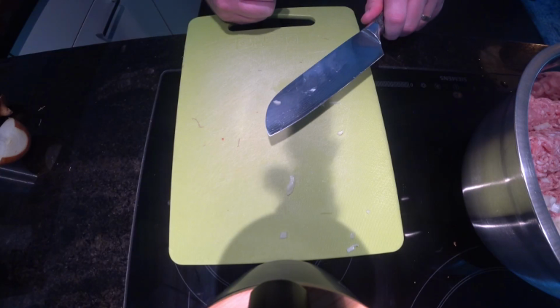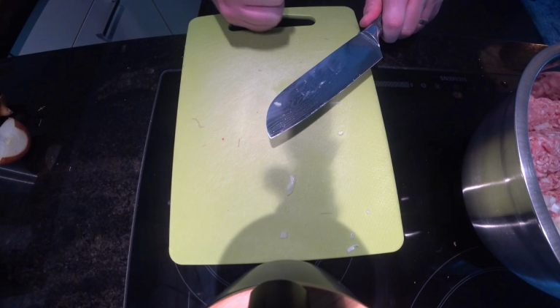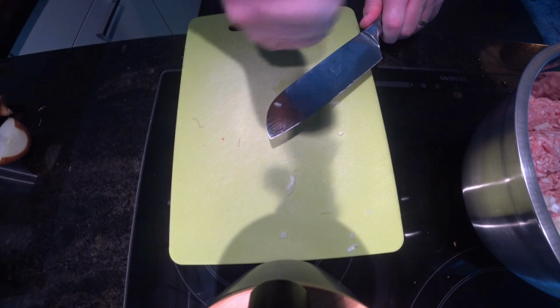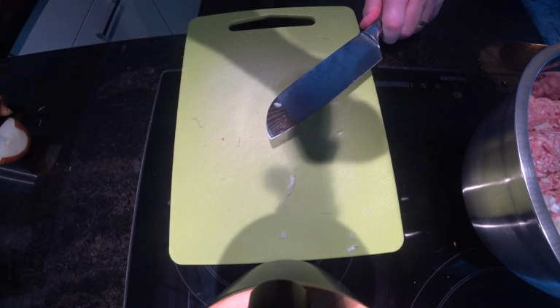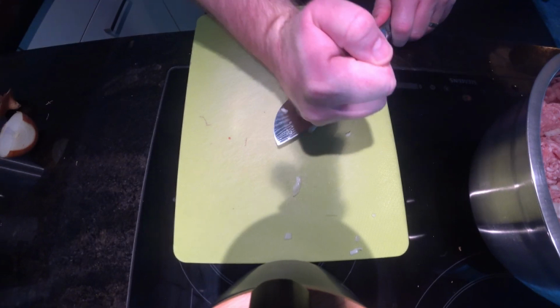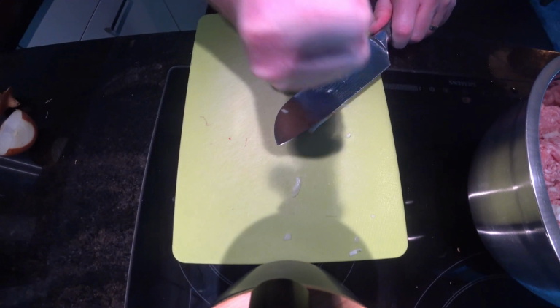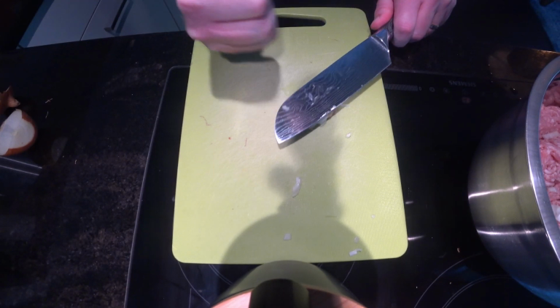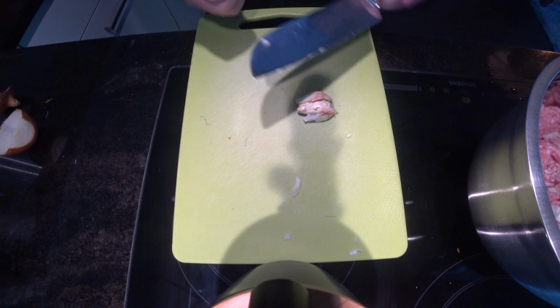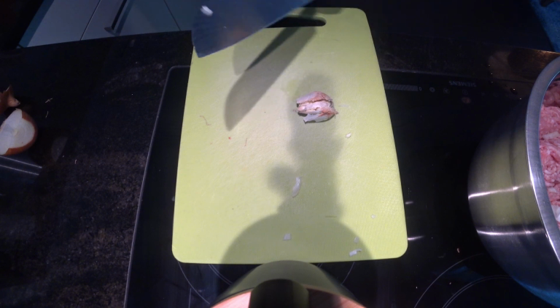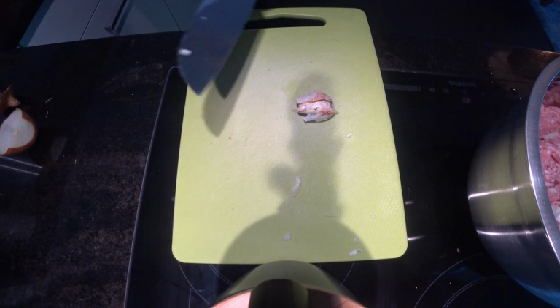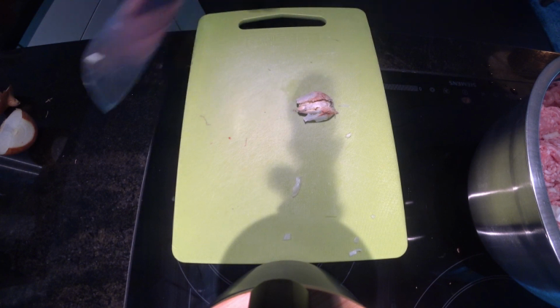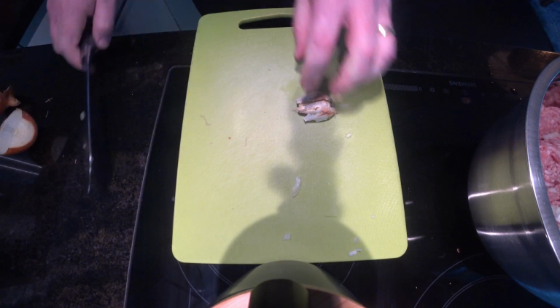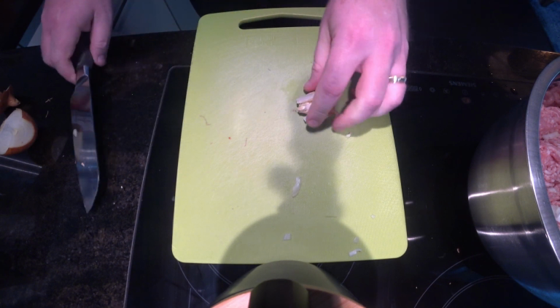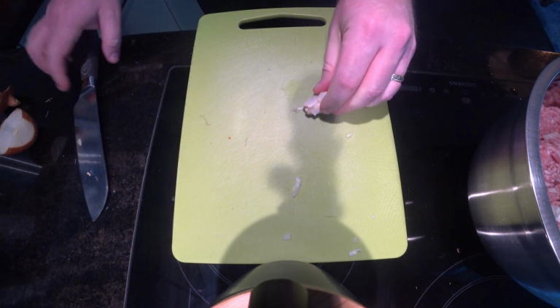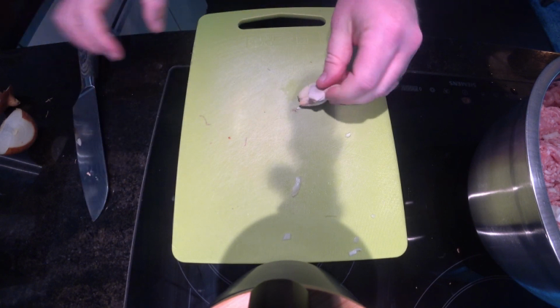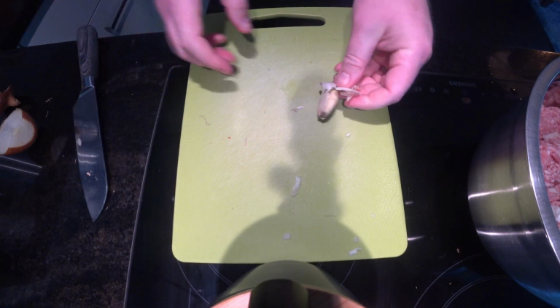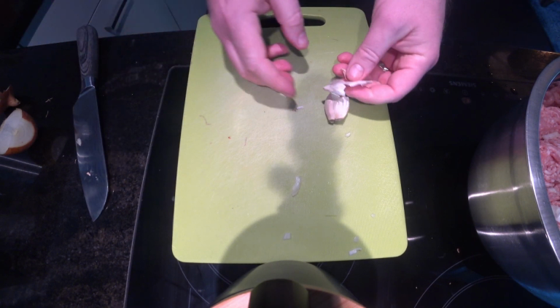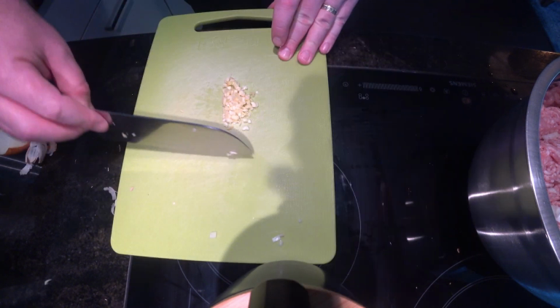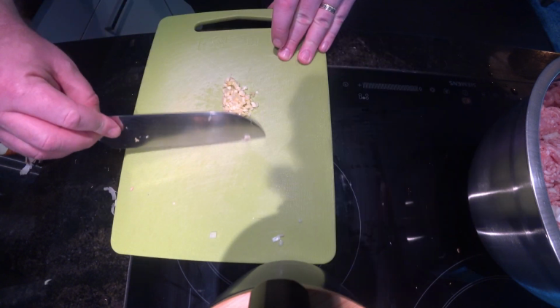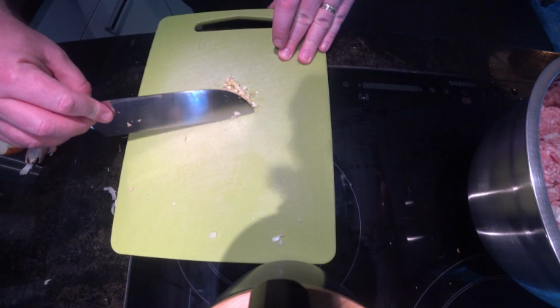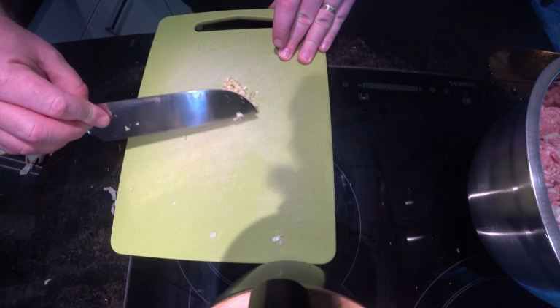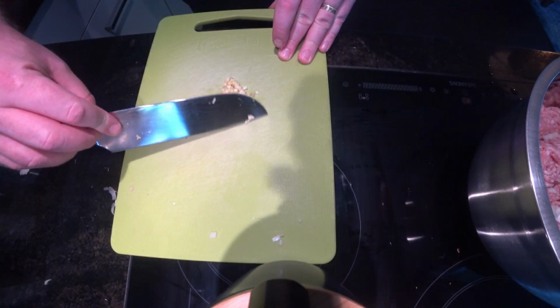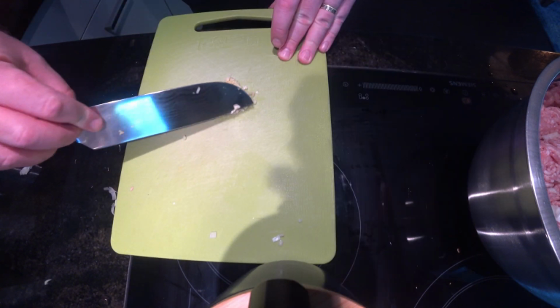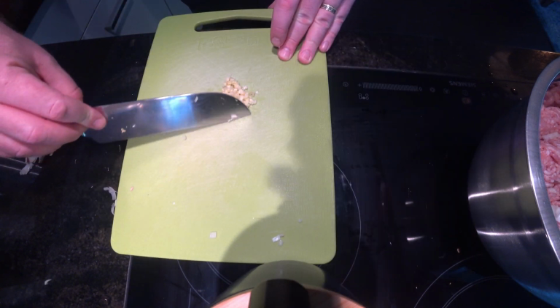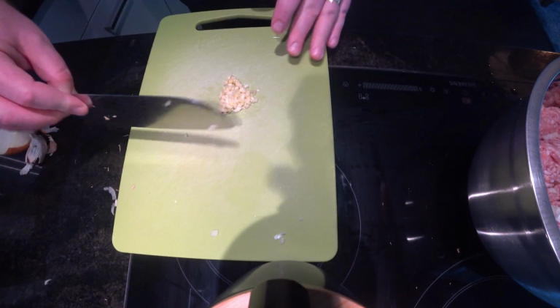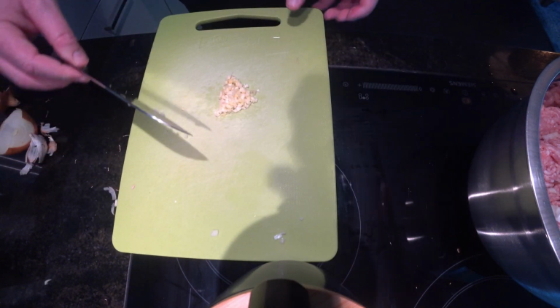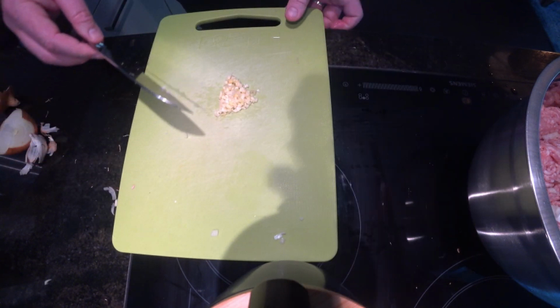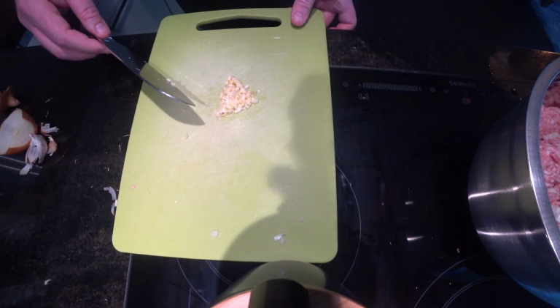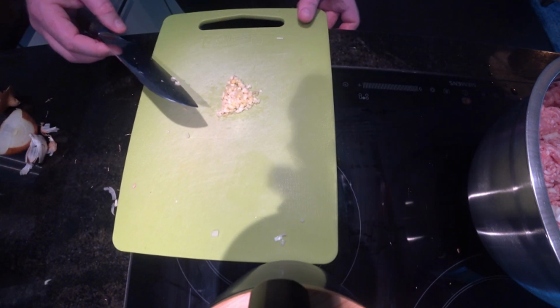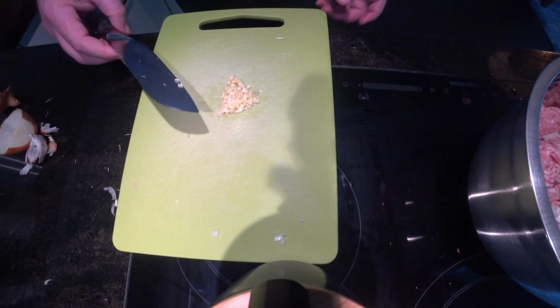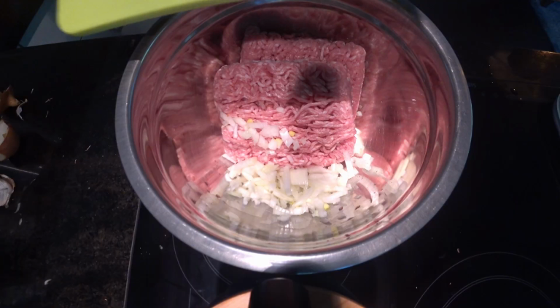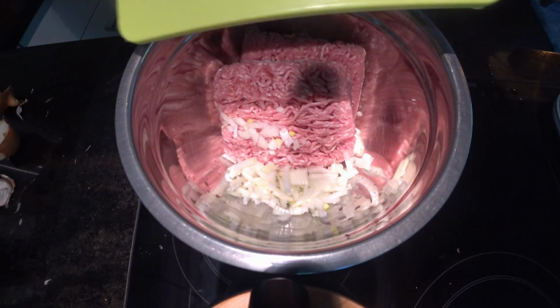All right, so right now we're just smashing up some garlic. Obviously the onion has to be finely chopped.